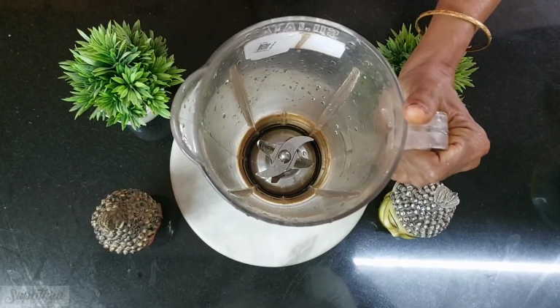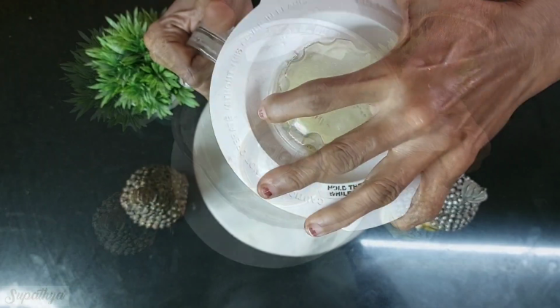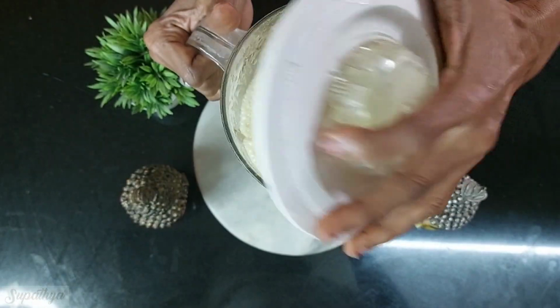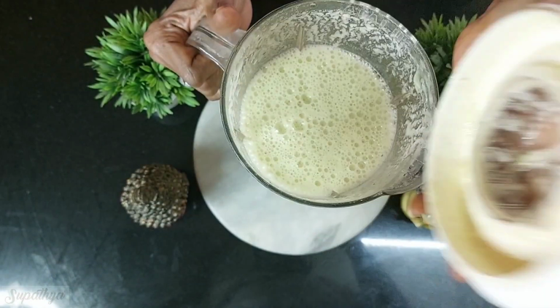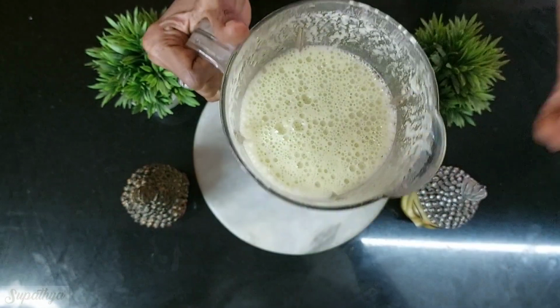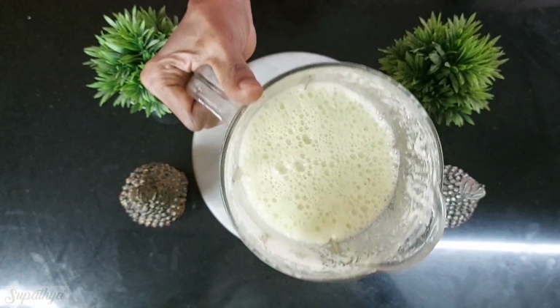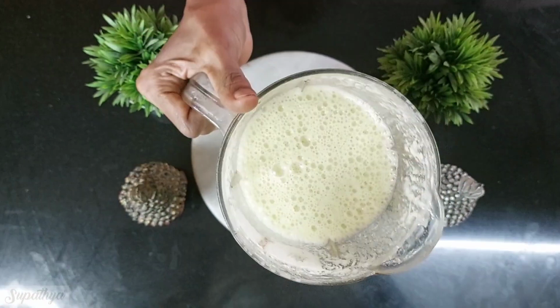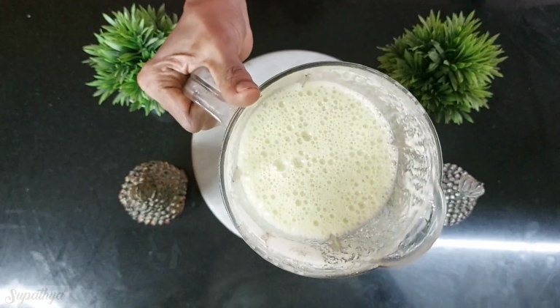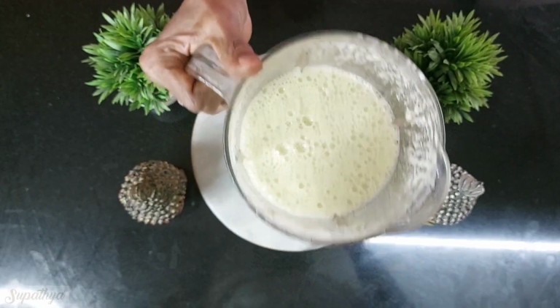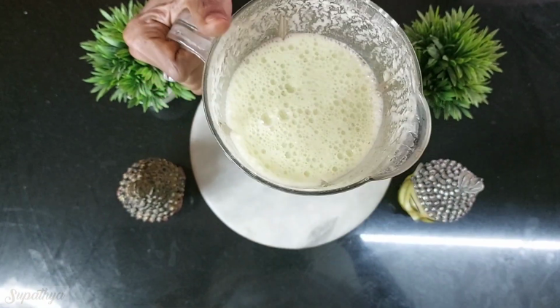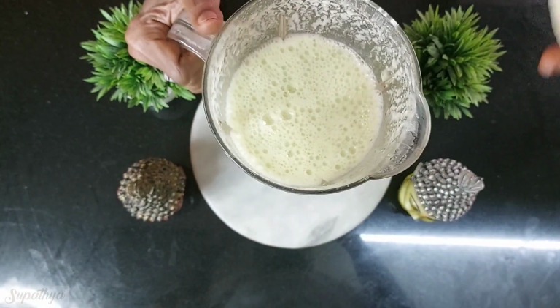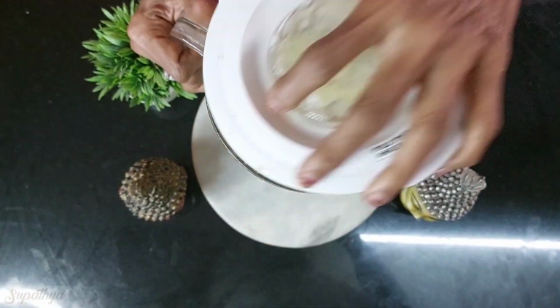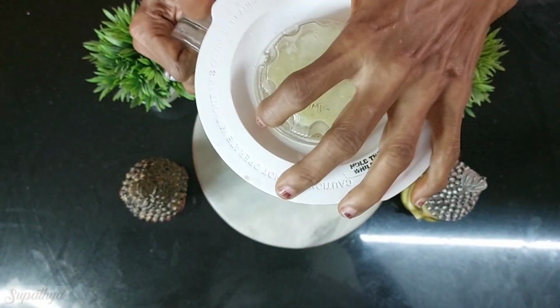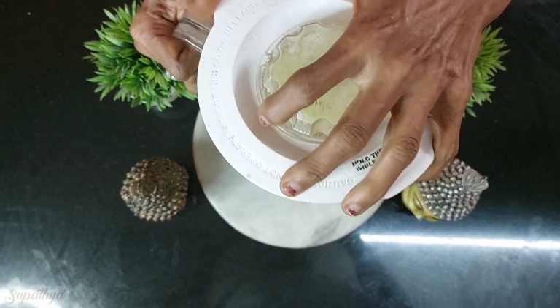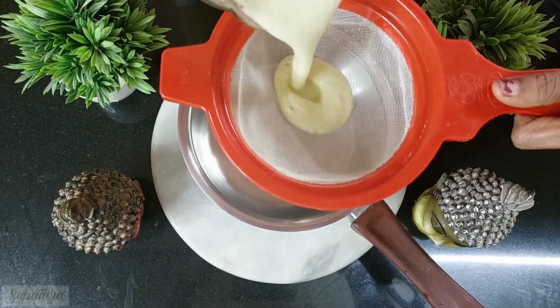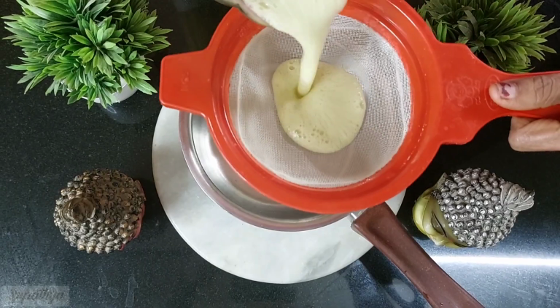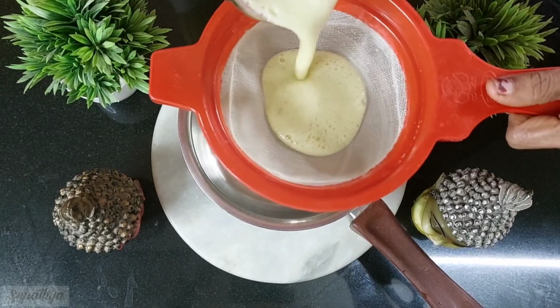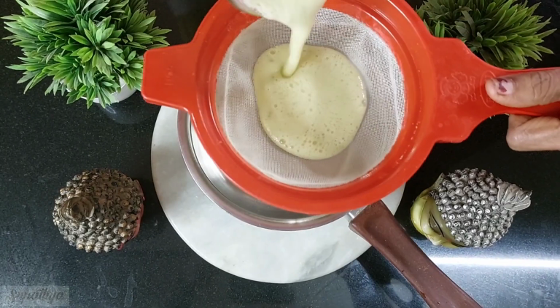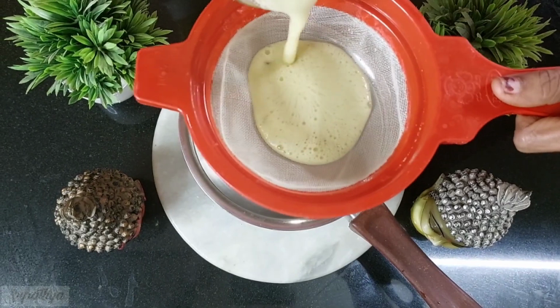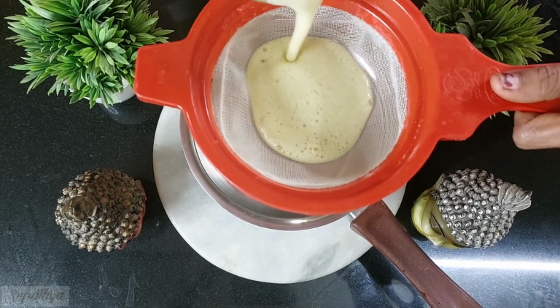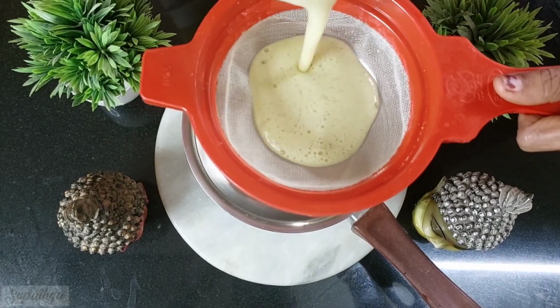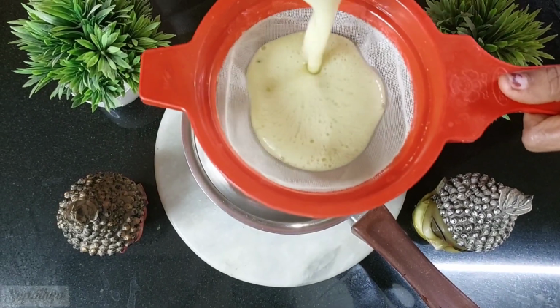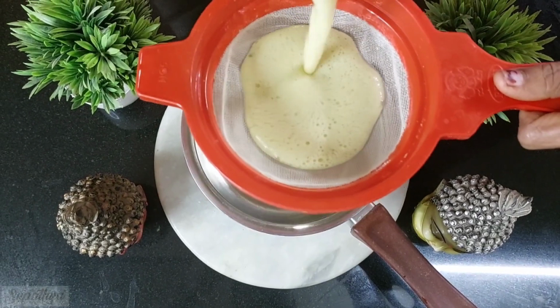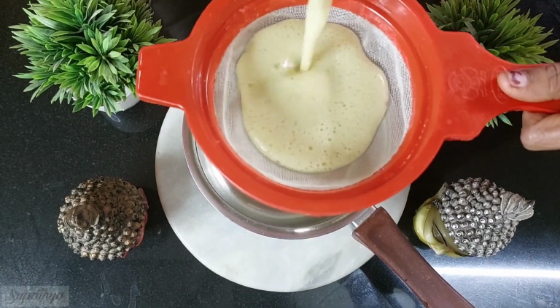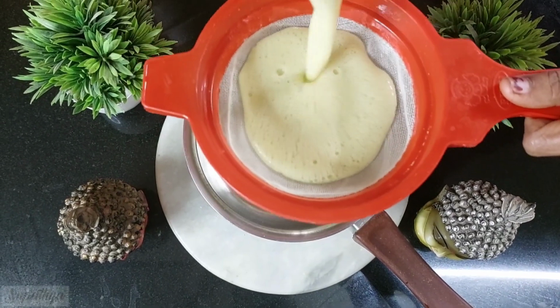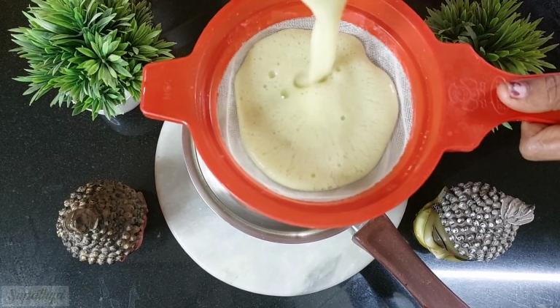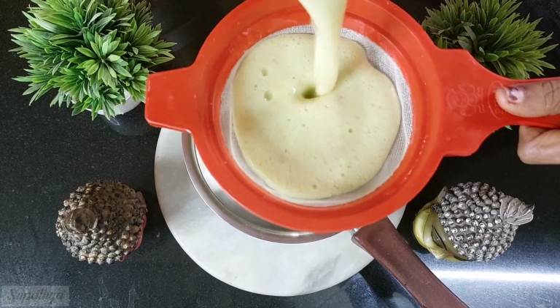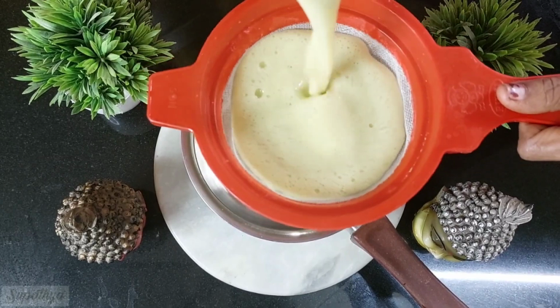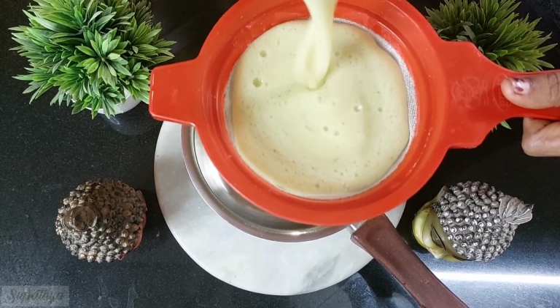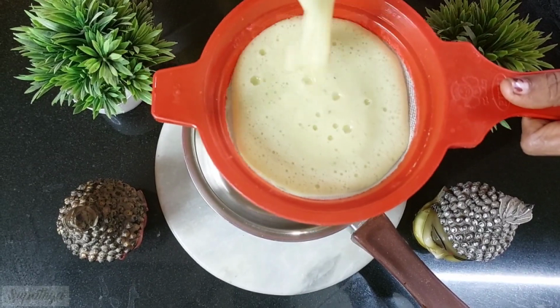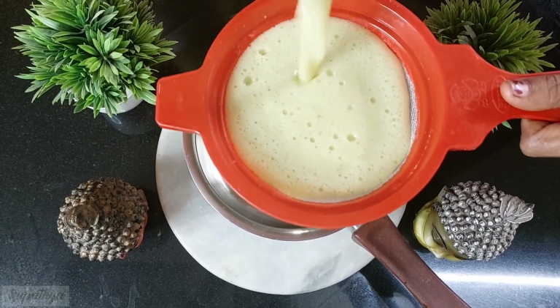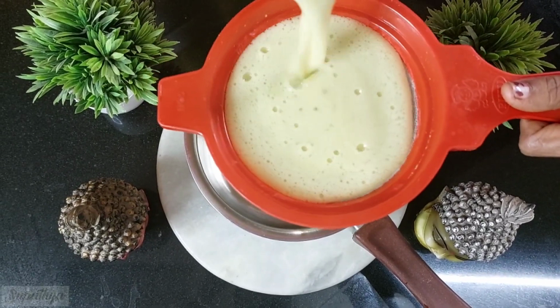Now our nicely ground juice is ready. We run this through a sieve so that all the hard particles are removed.